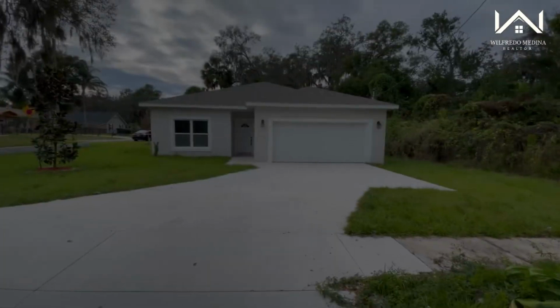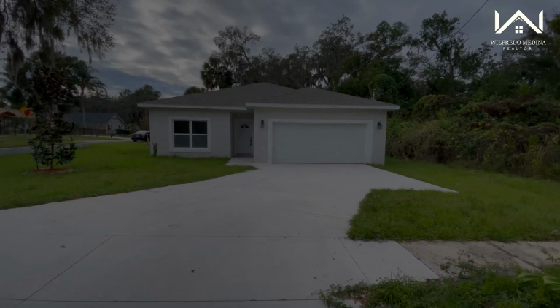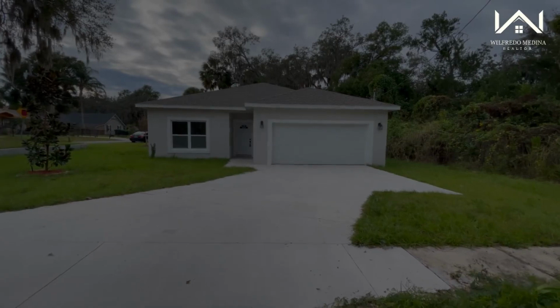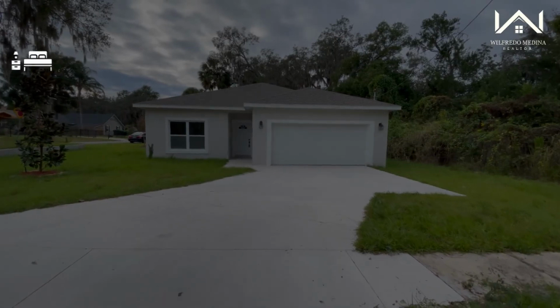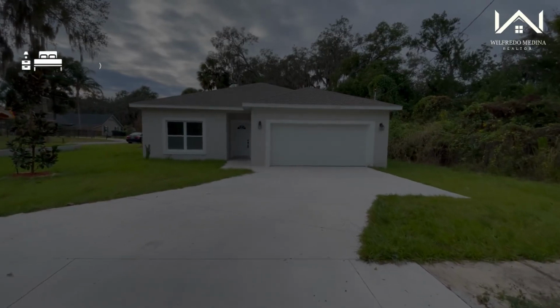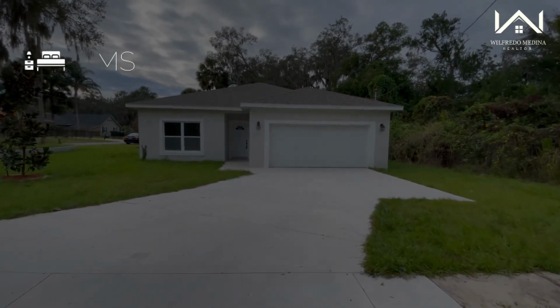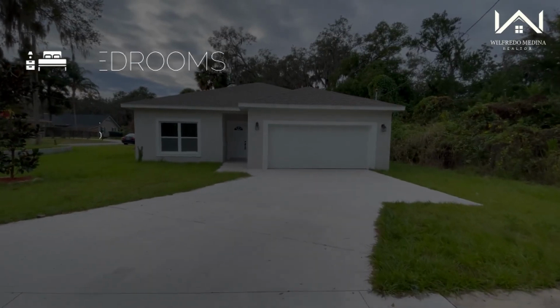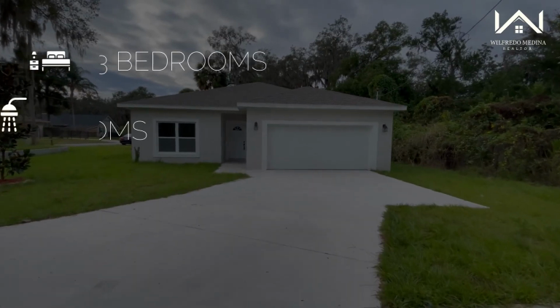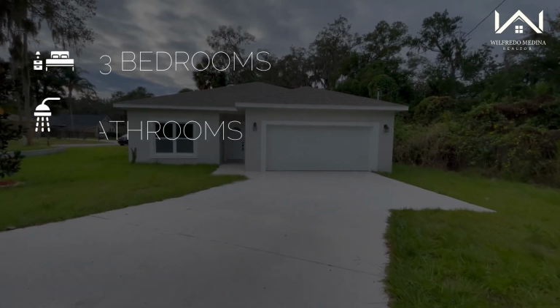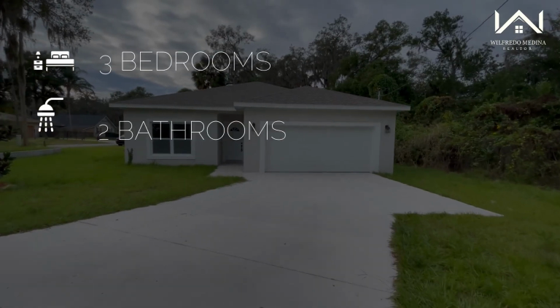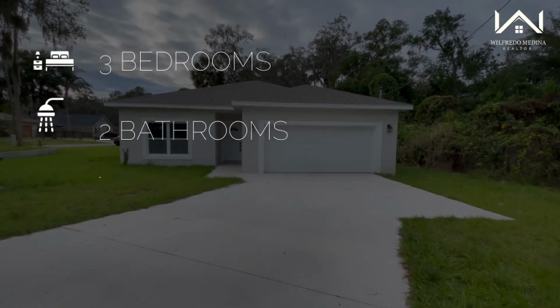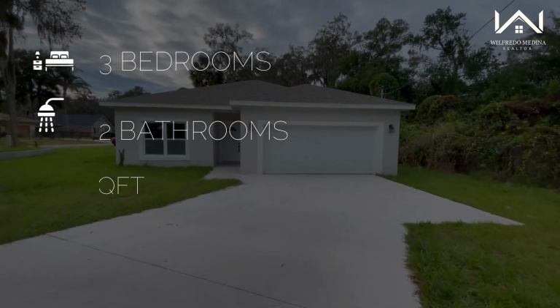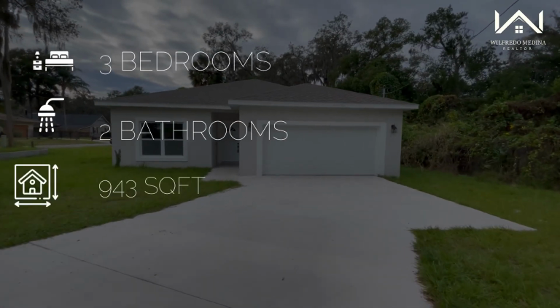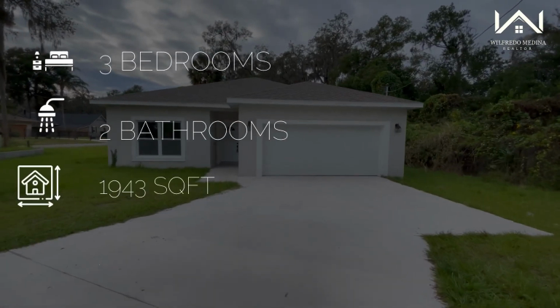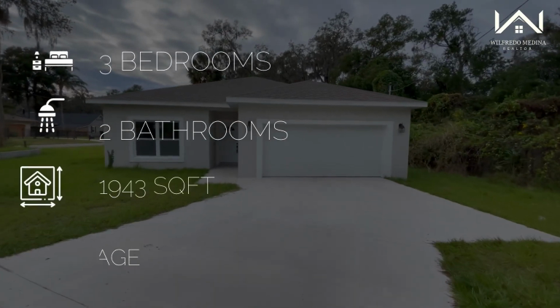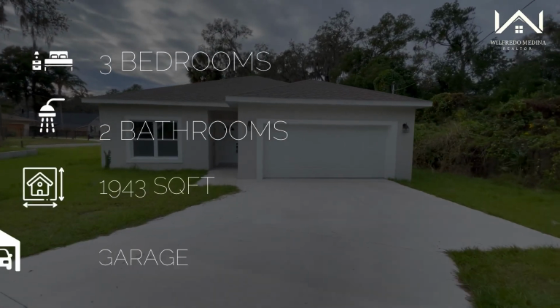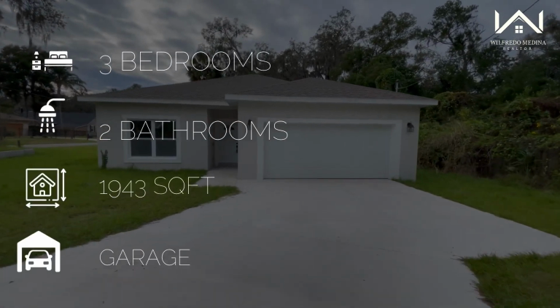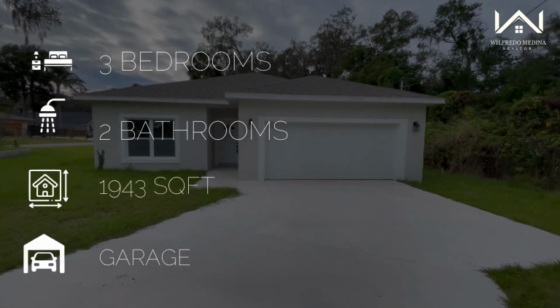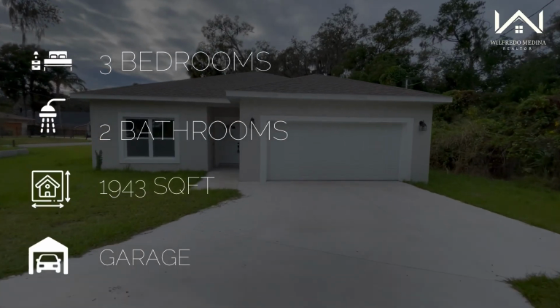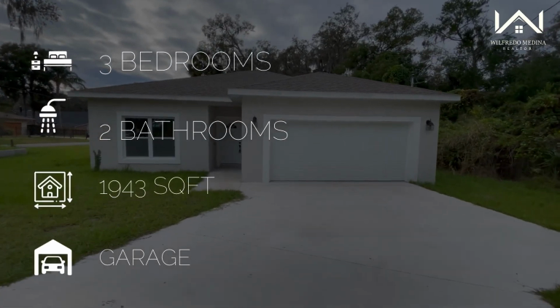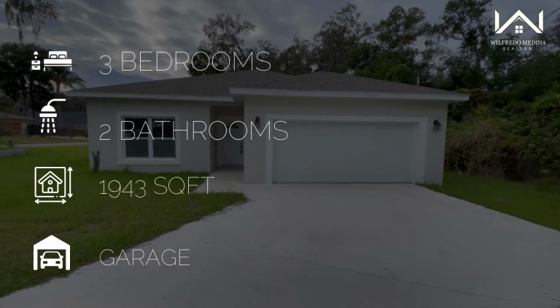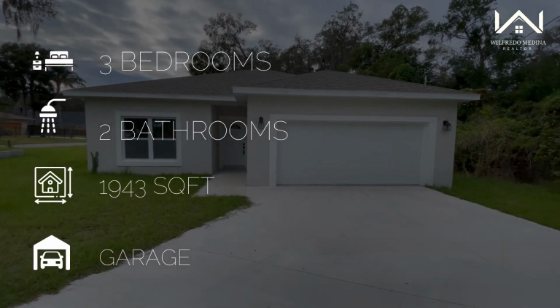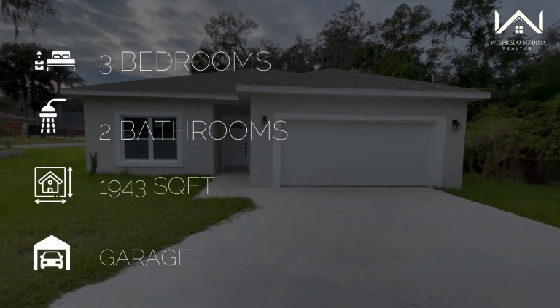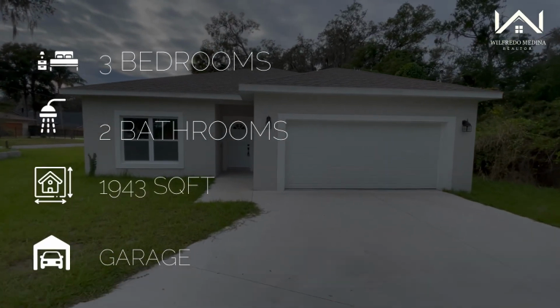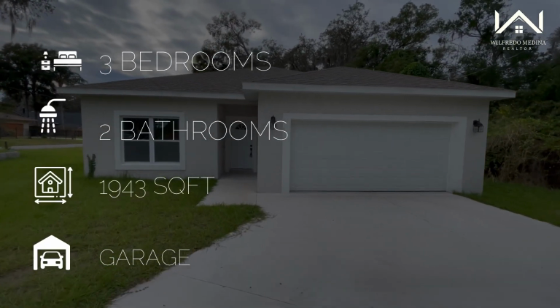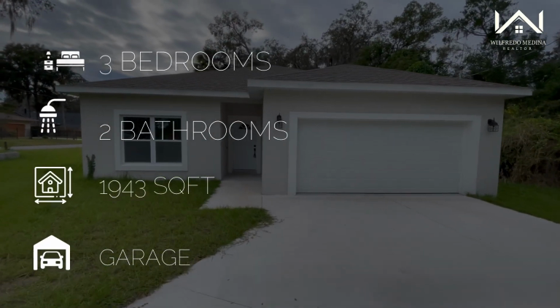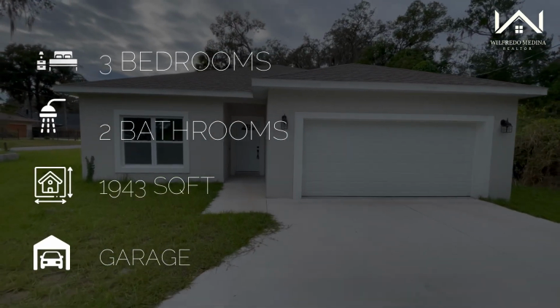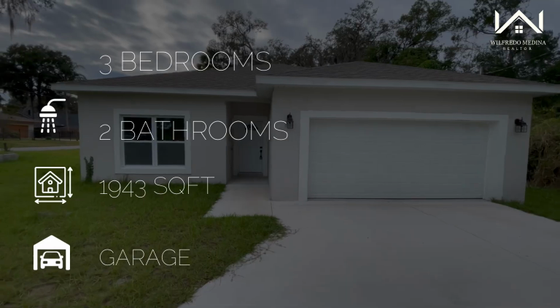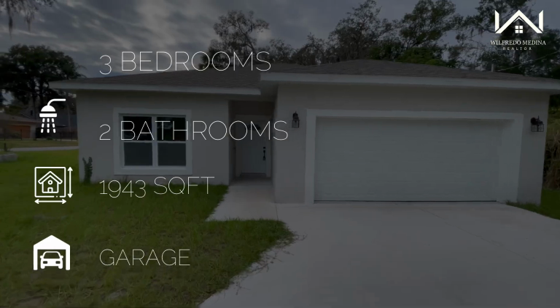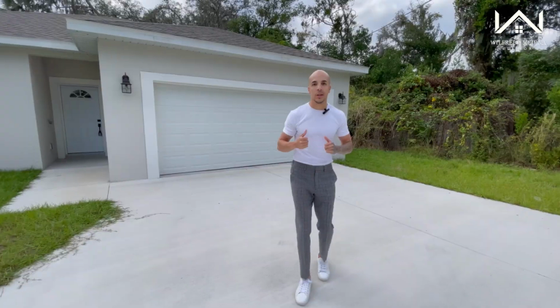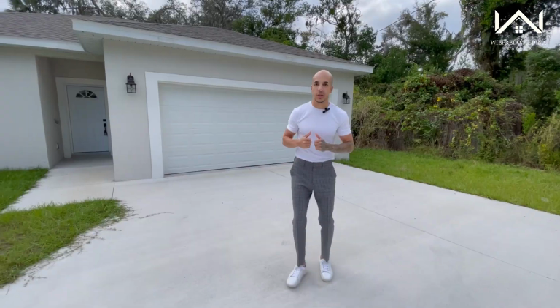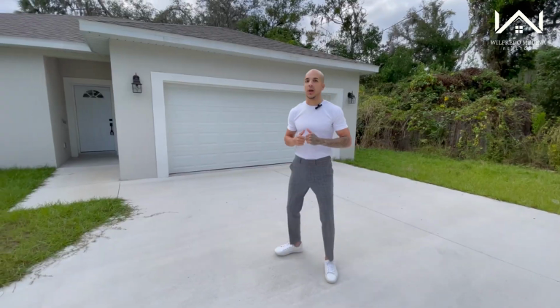Today I'm going to show you a house that features three bedrooms, two bathrooms, and 1,943 square feet of space. Come on, let's check it out.